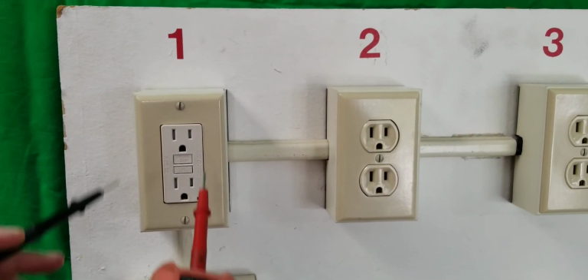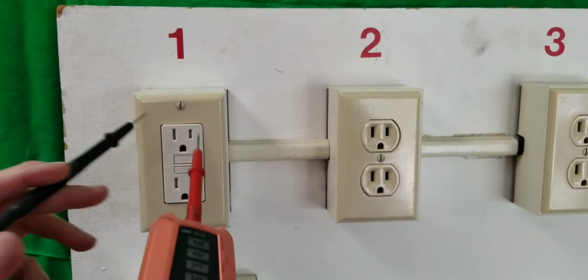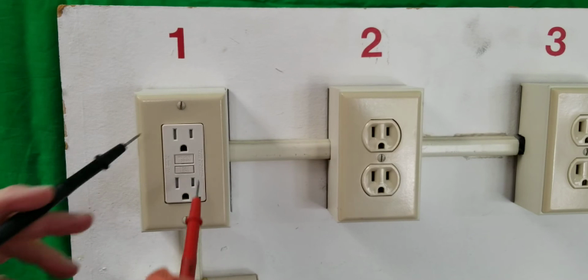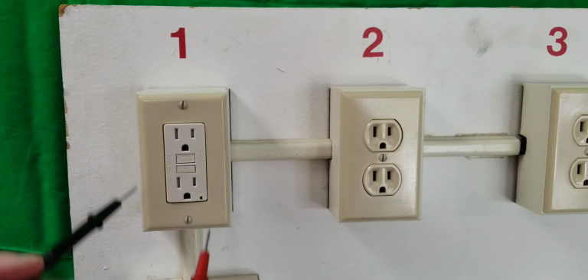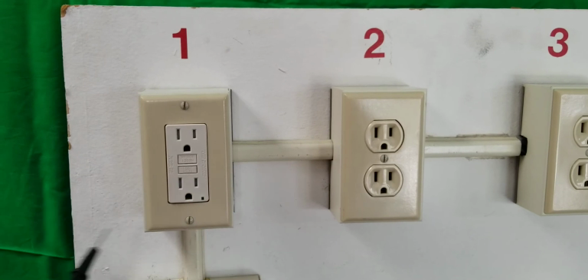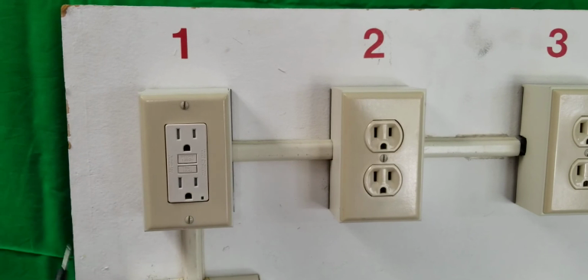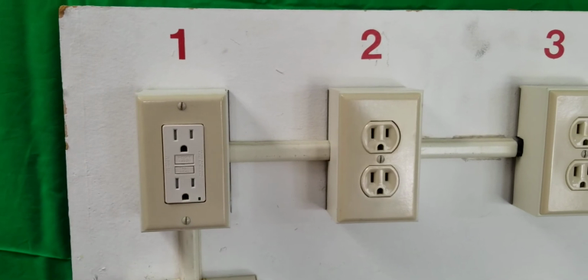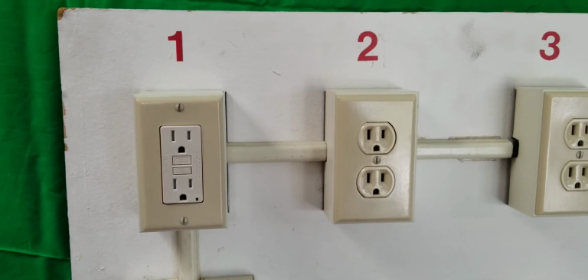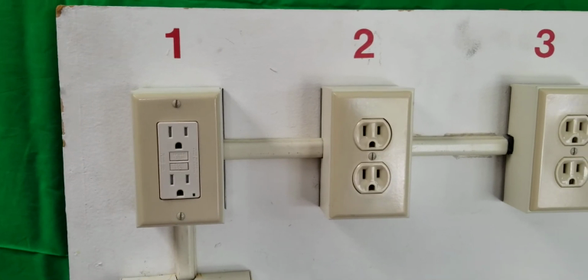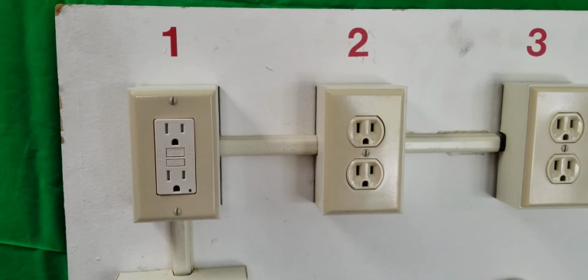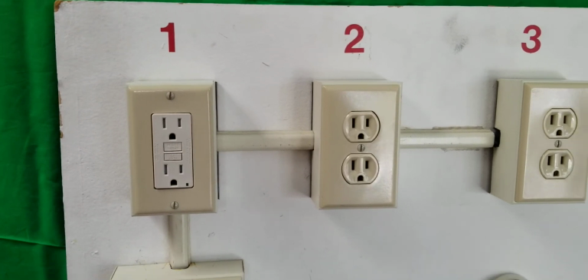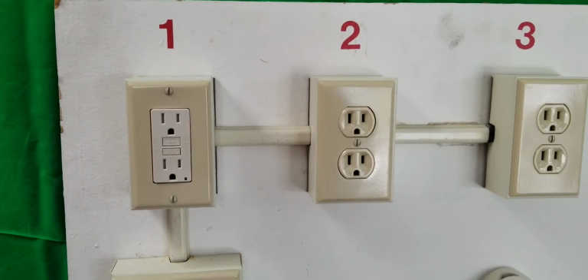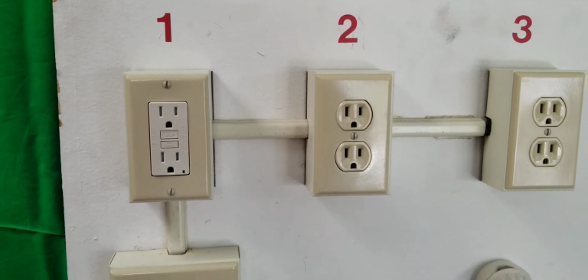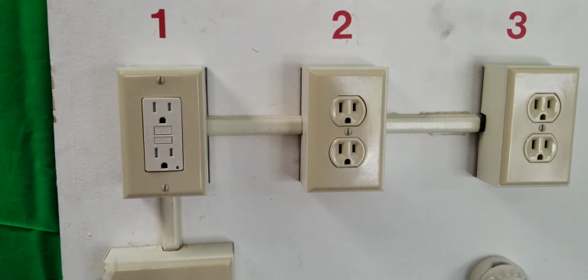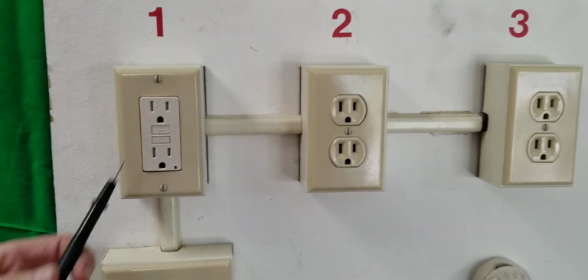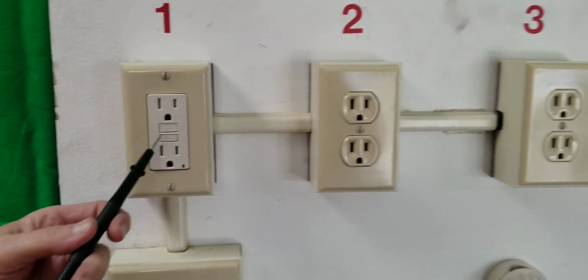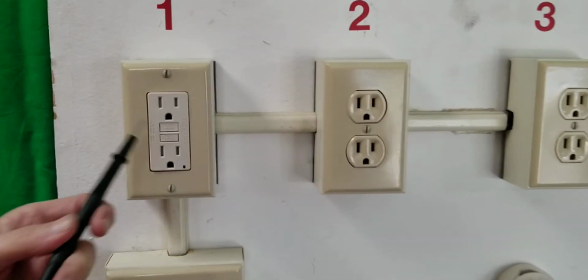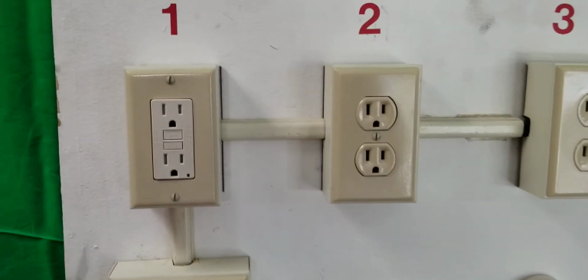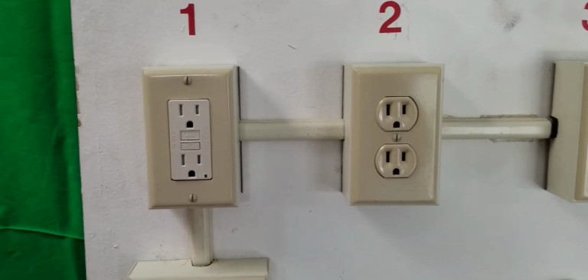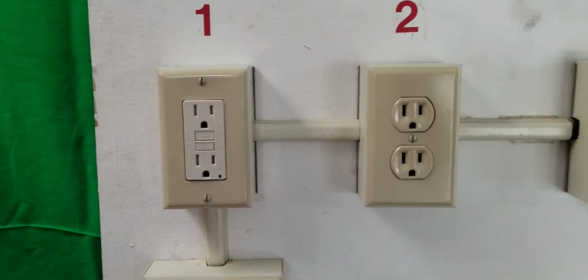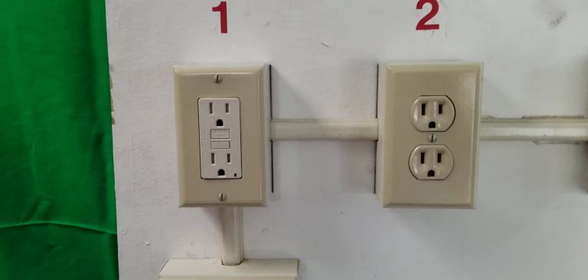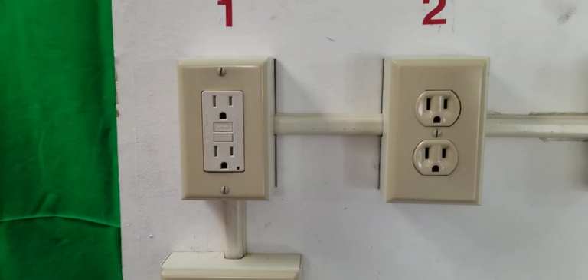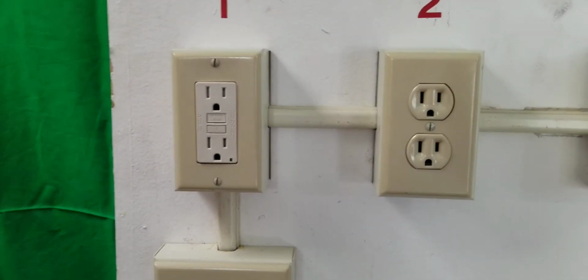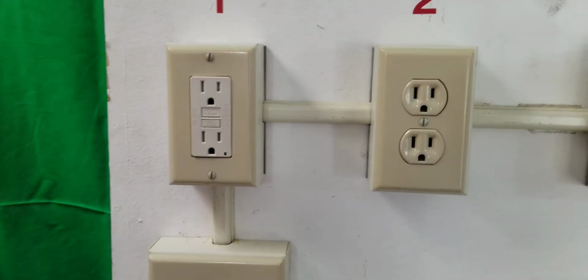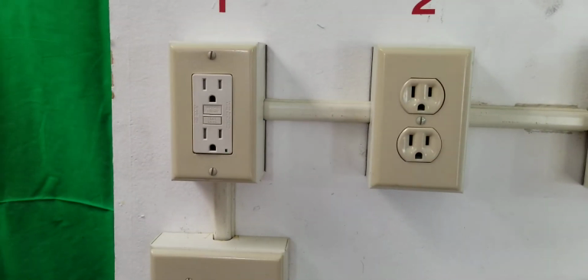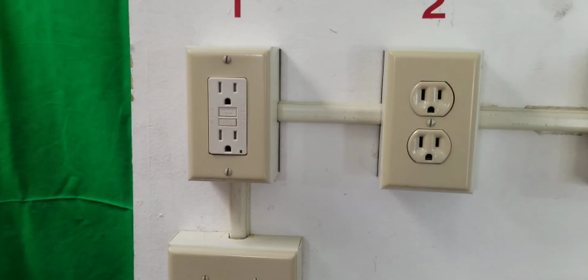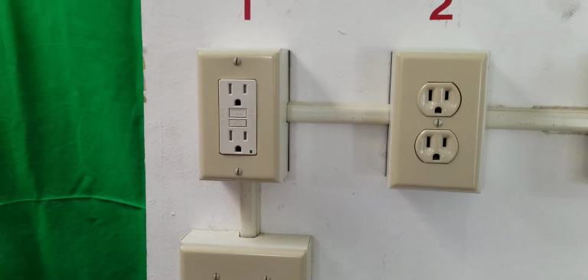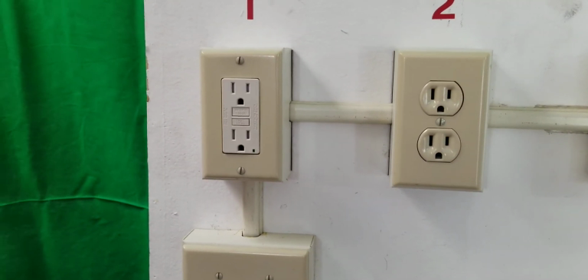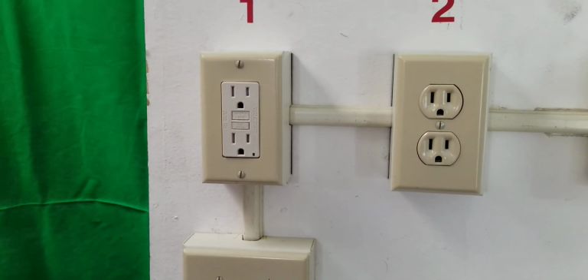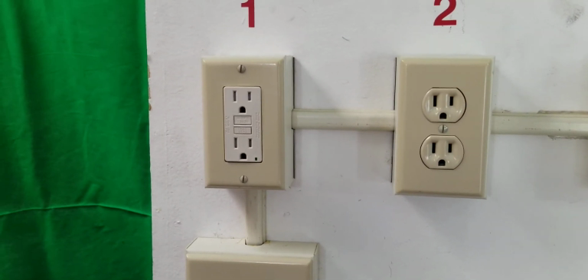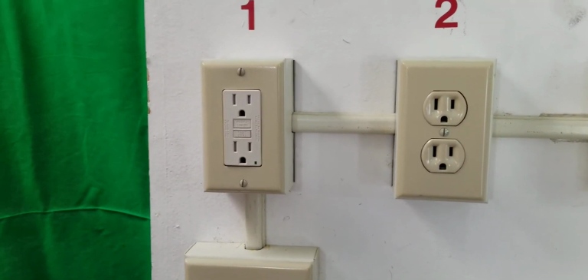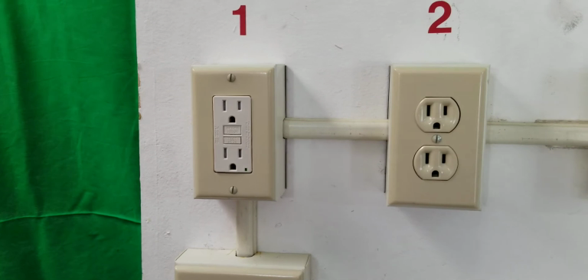These new type of receptacles will not reset to start with if it isn't wired properly.